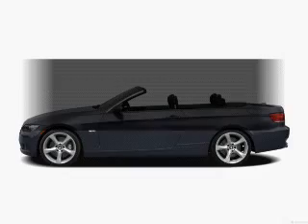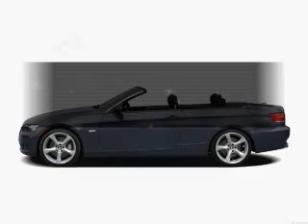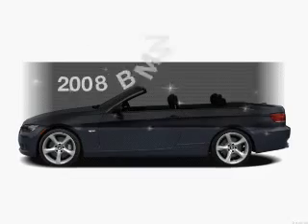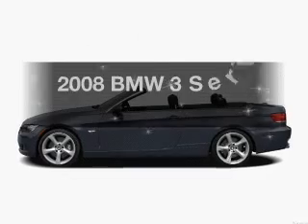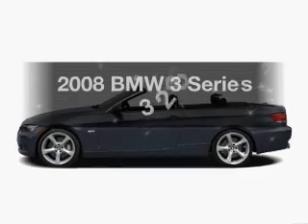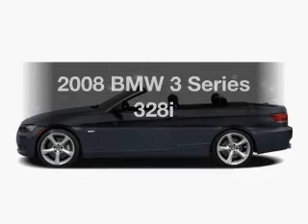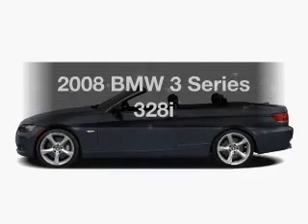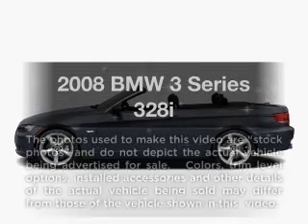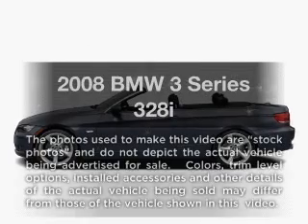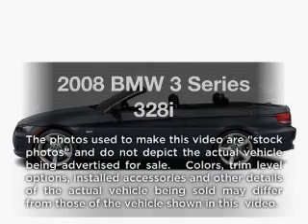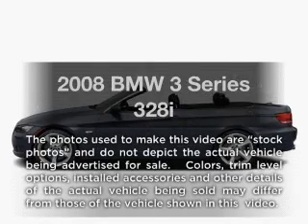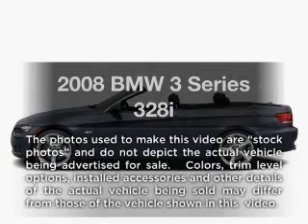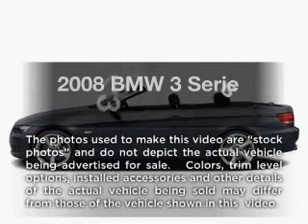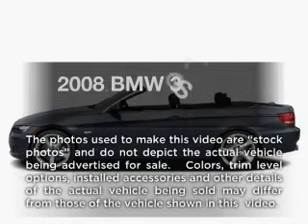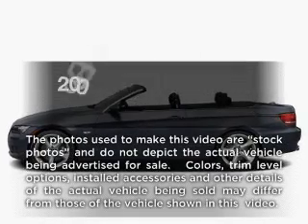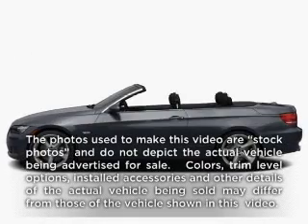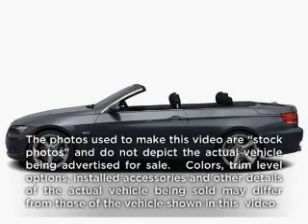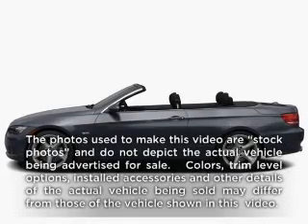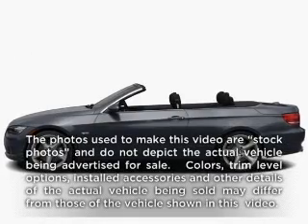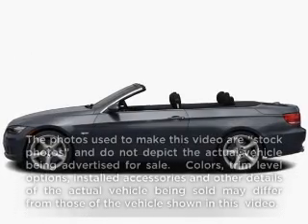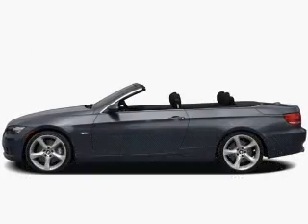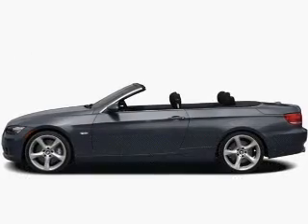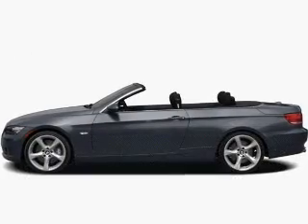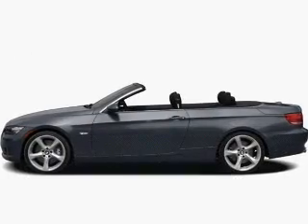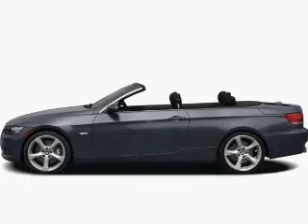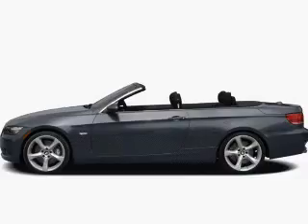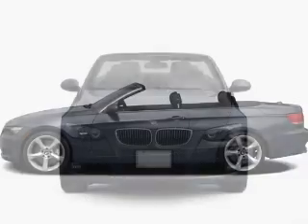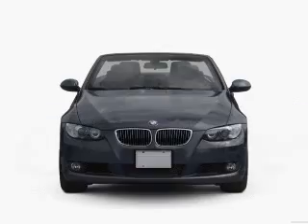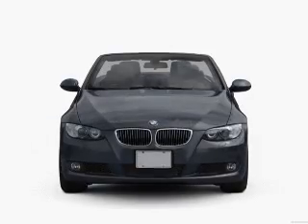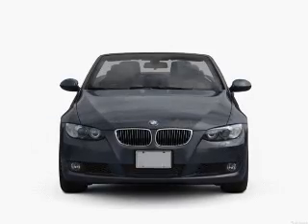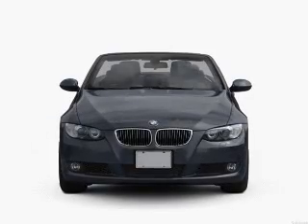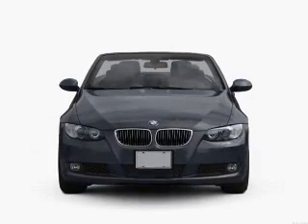Presenting the 2008 BMW 3 Series. Everything you need under one roof with this great vehicle.